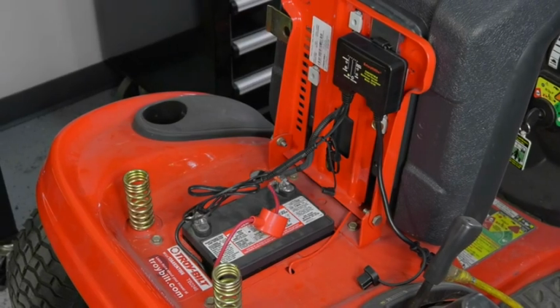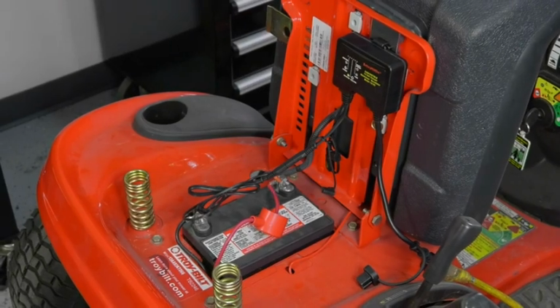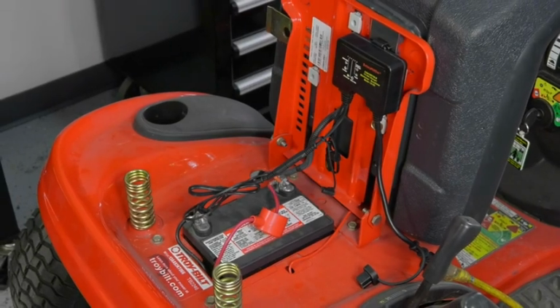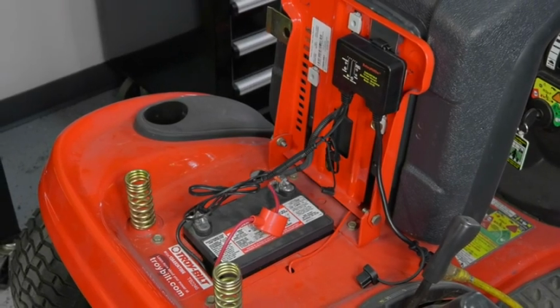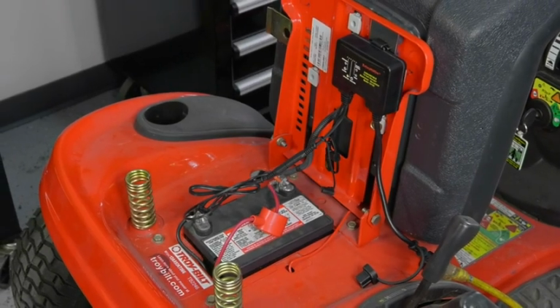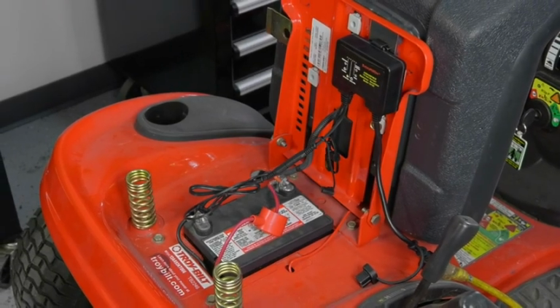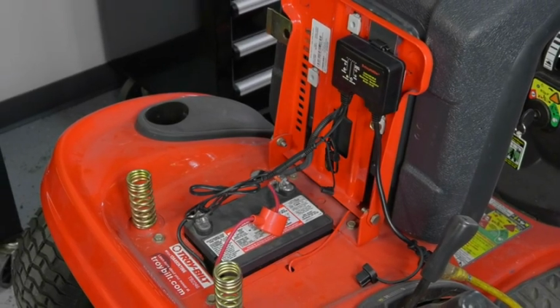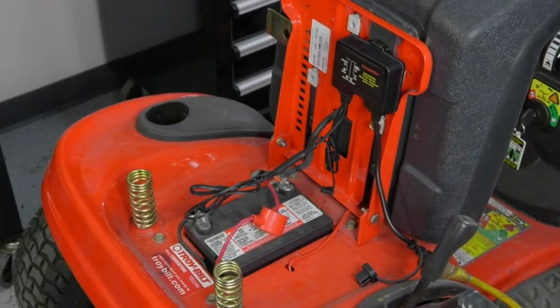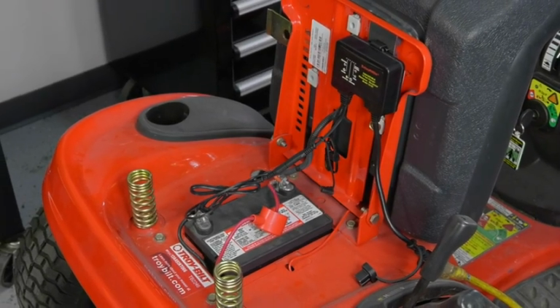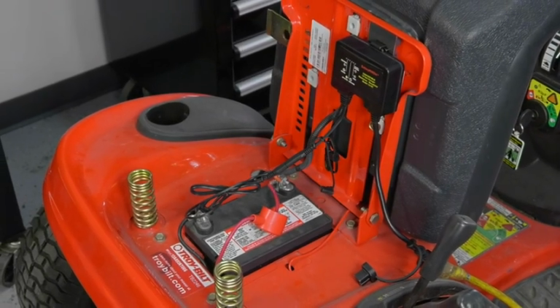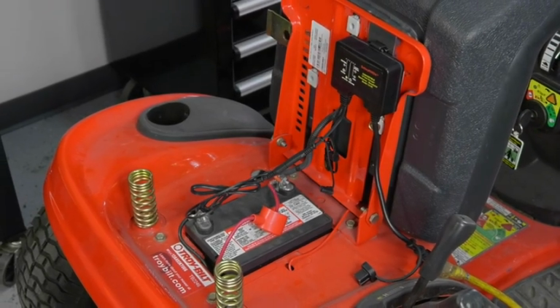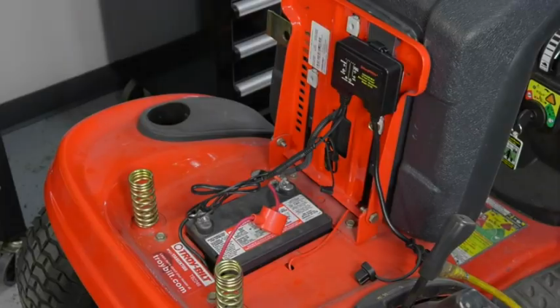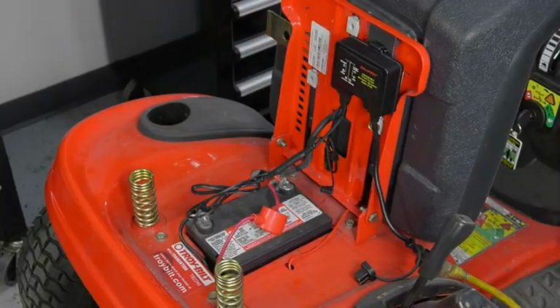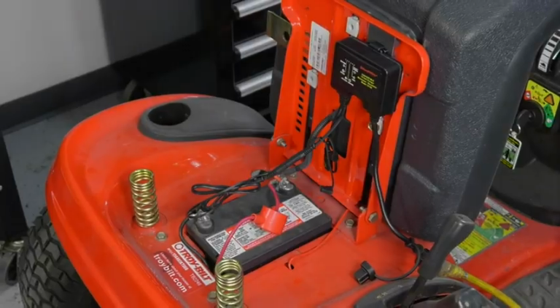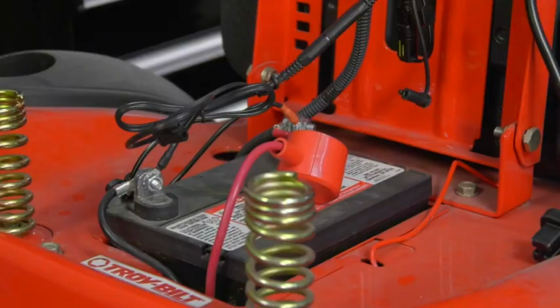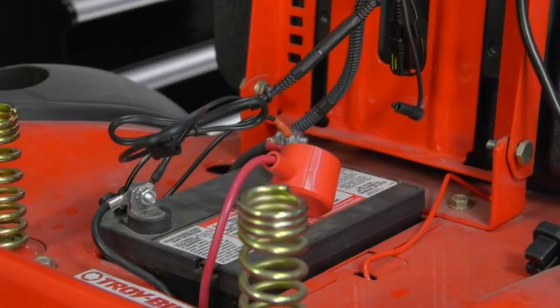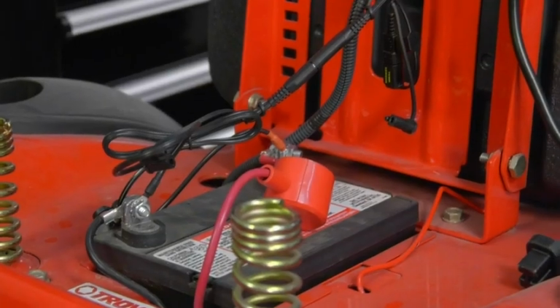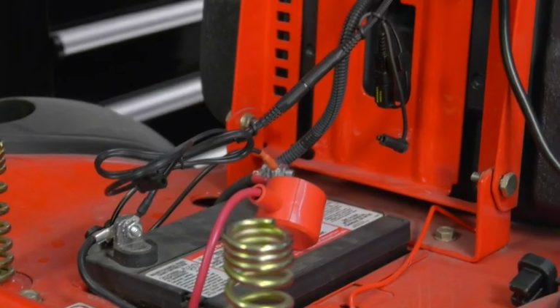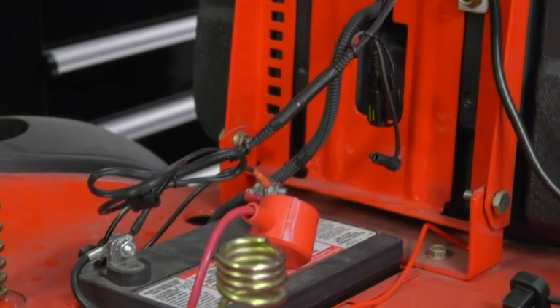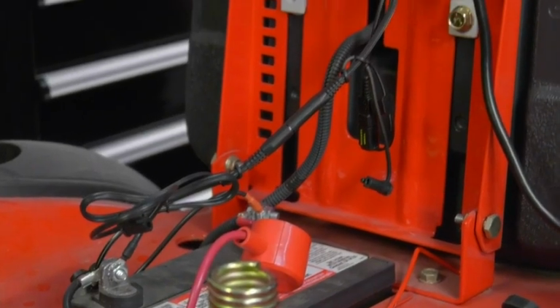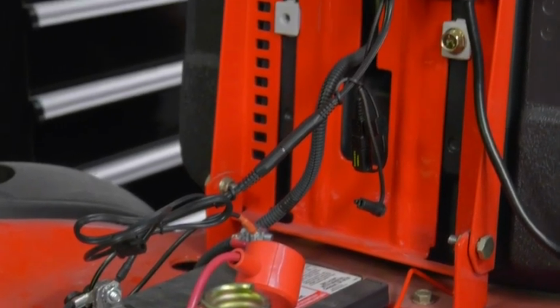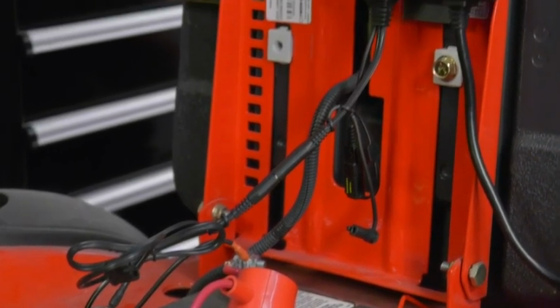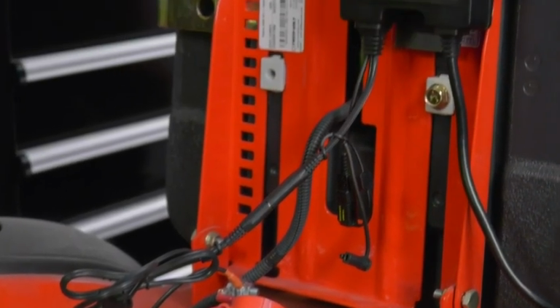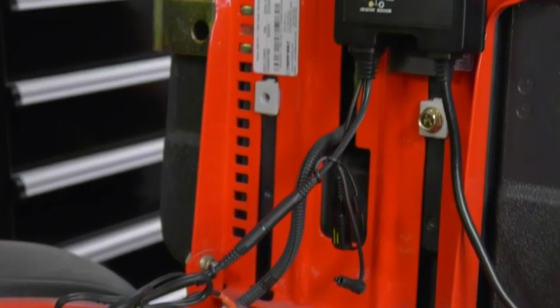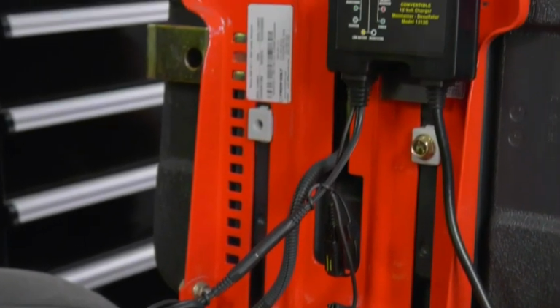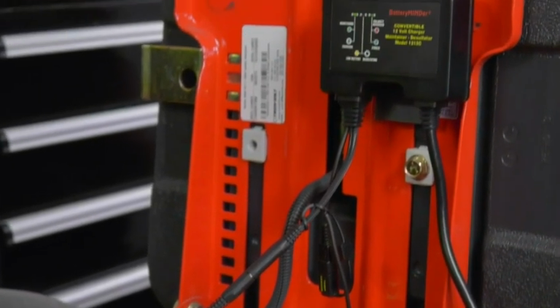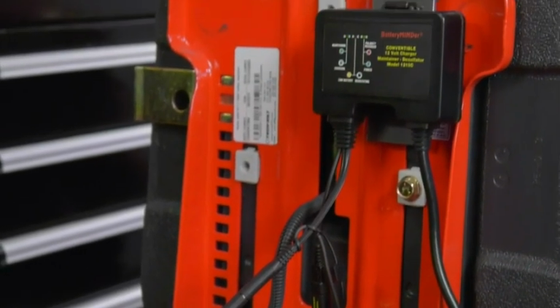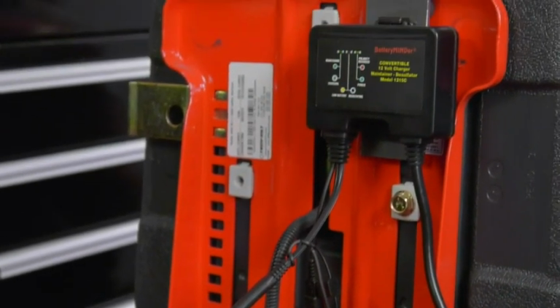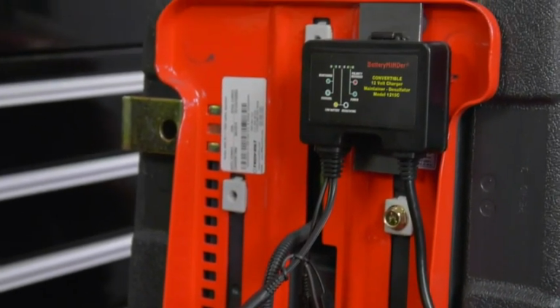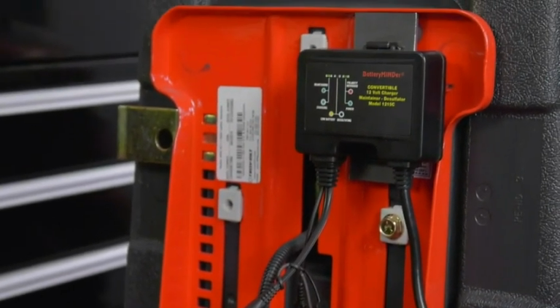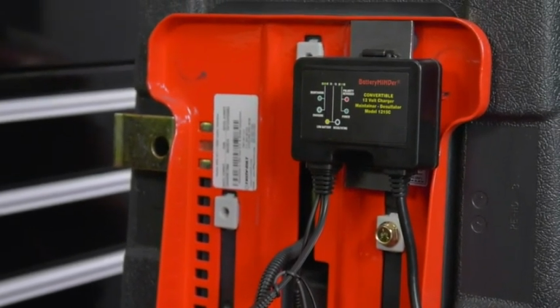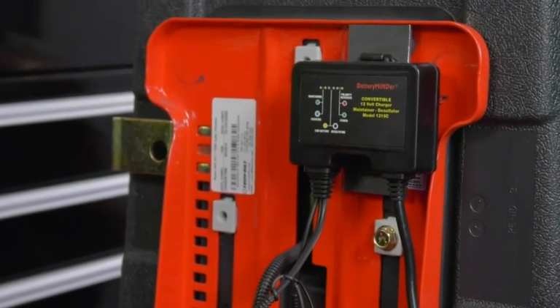Extend the life and performance of your 12-volt batteries with this three-way charger, maintainer, and desulfator from BatteryMinder.